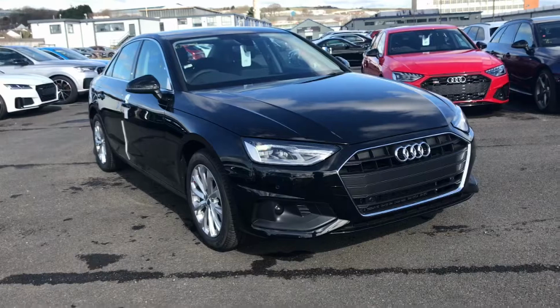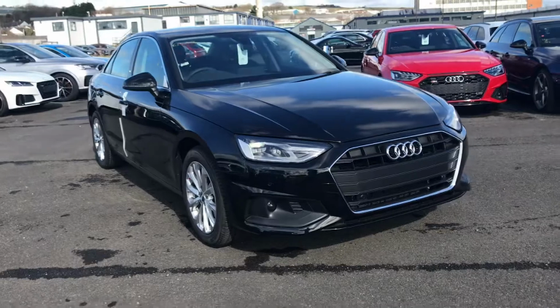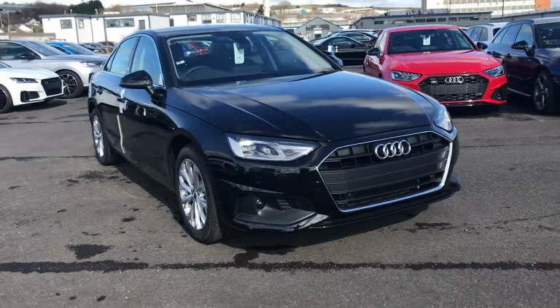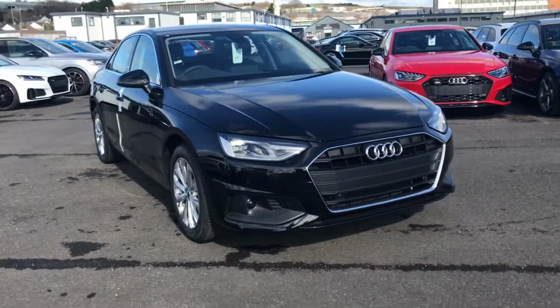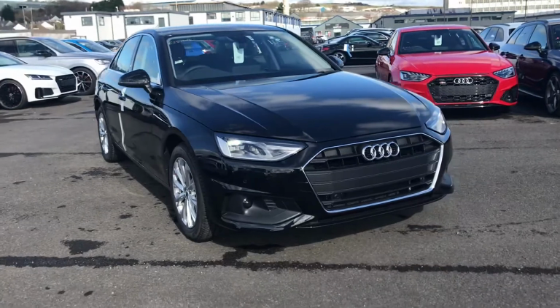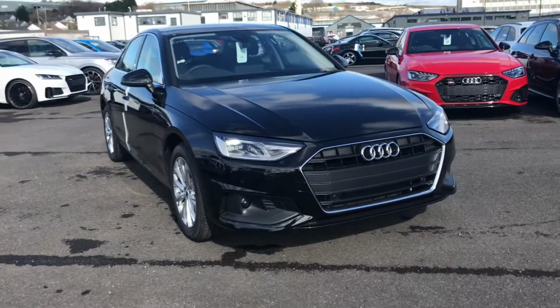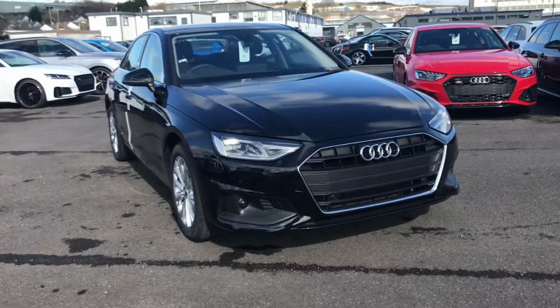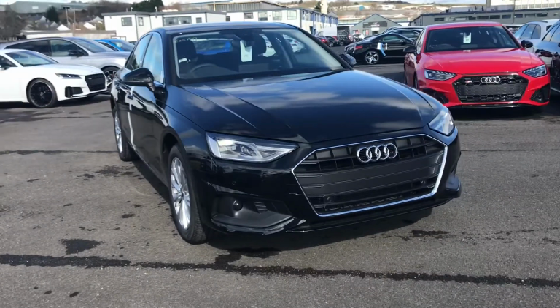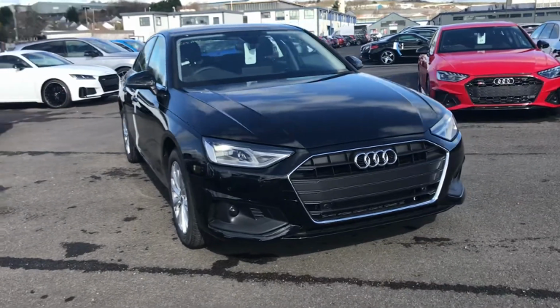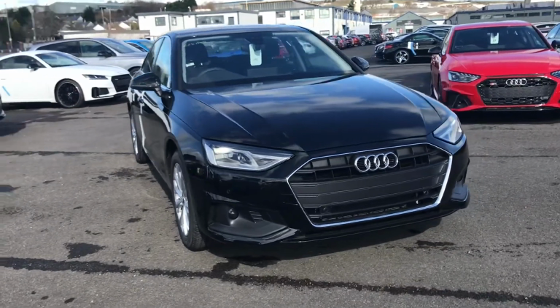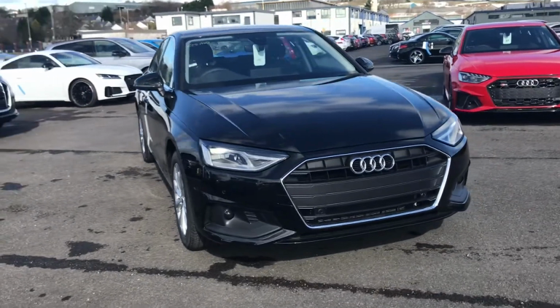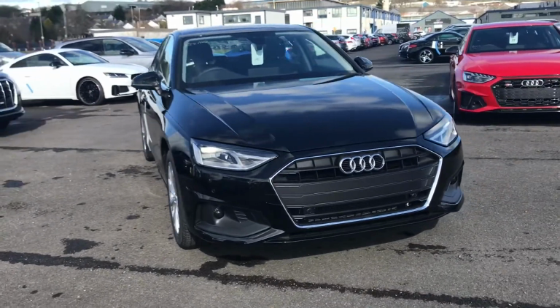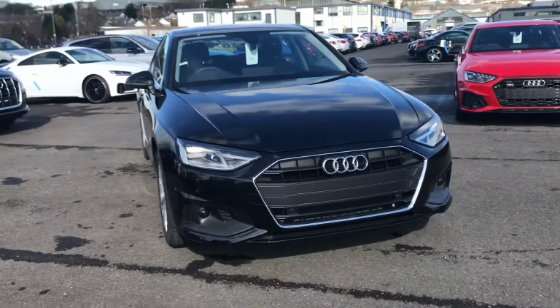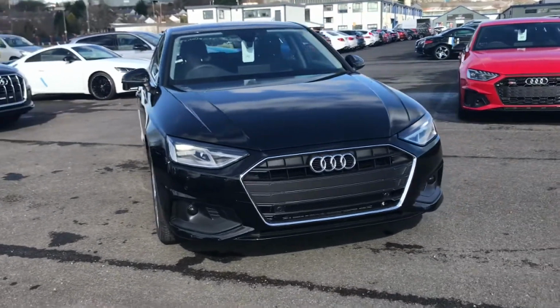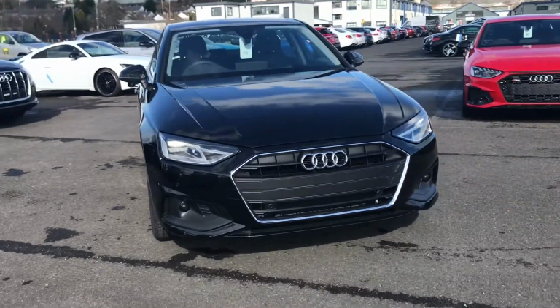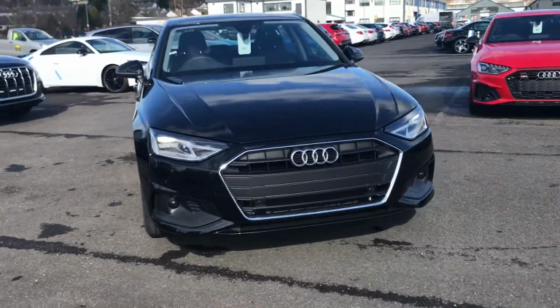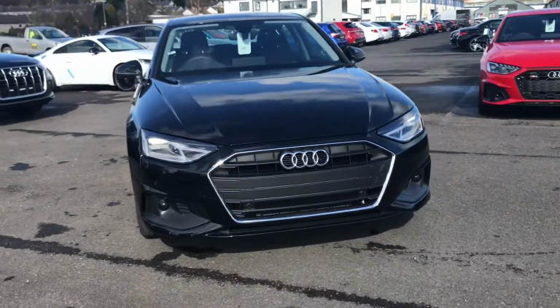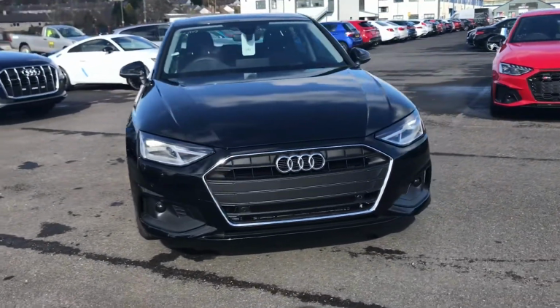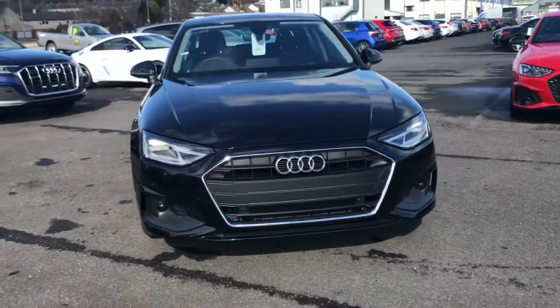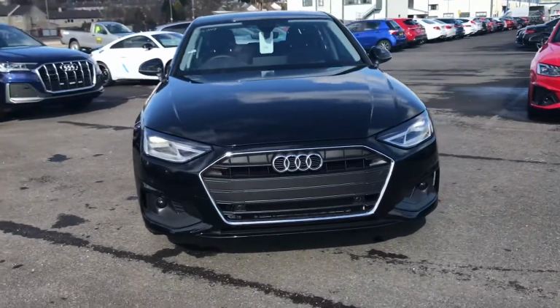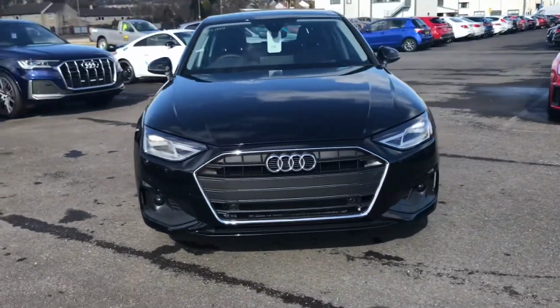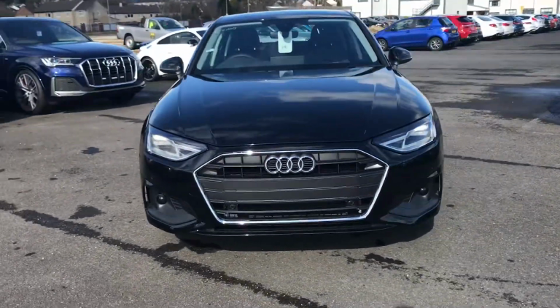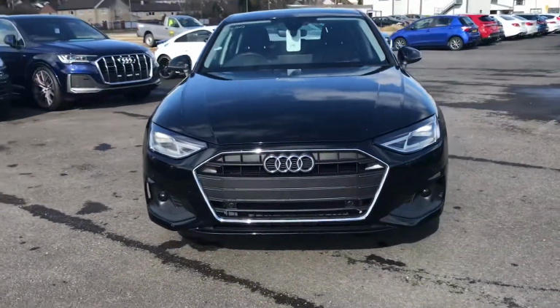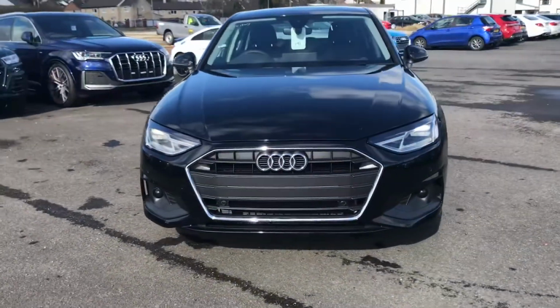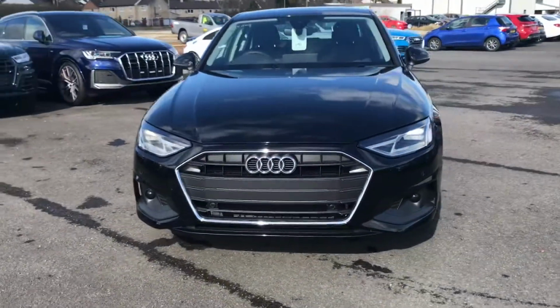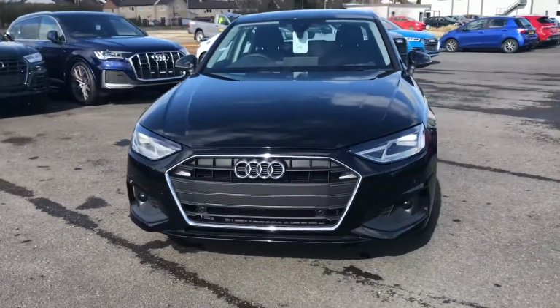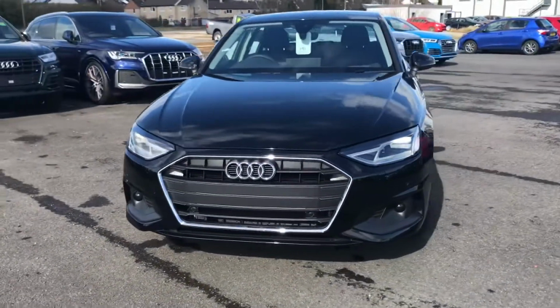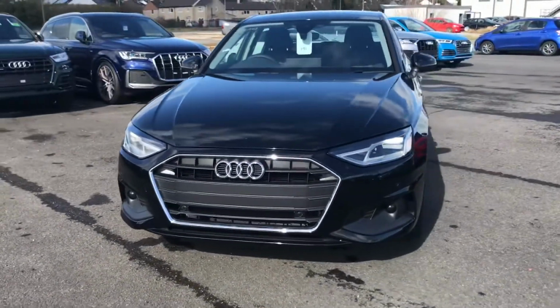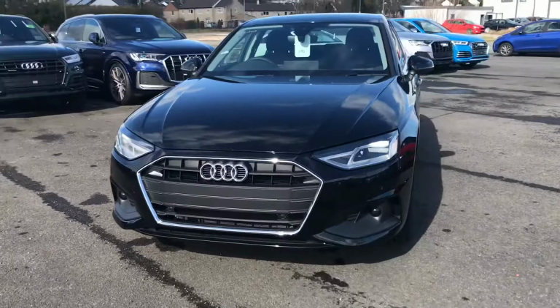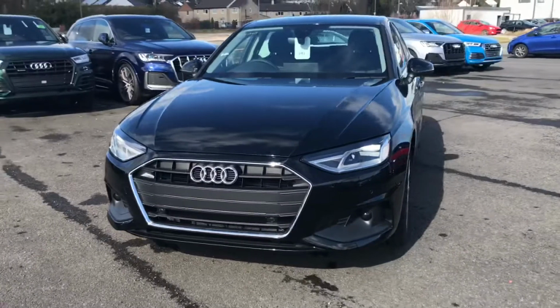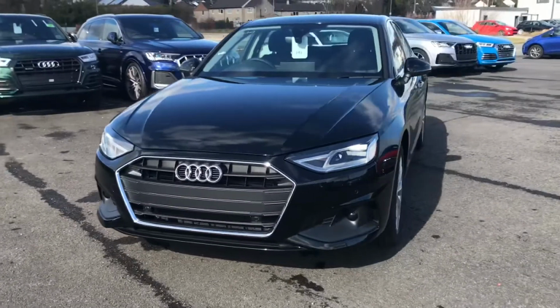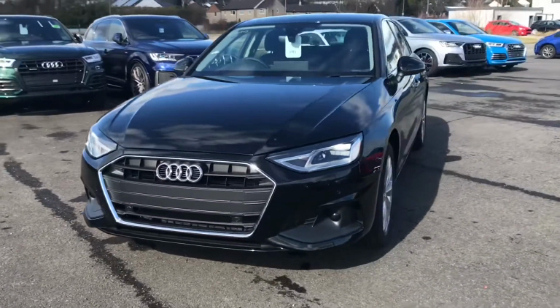Hi and welcome to Blackburn Audi. My name's Fiona and I'm going to give you a quick tour of this brand new Audi A4 Technic.